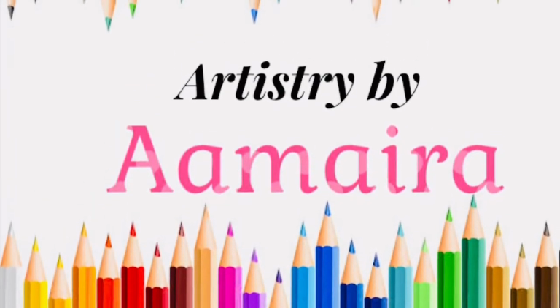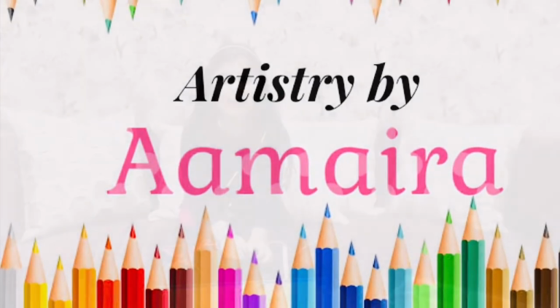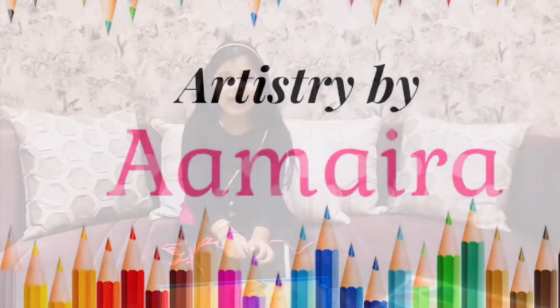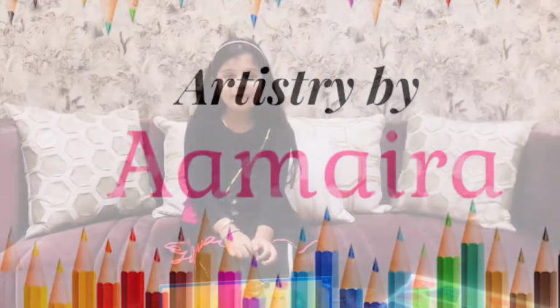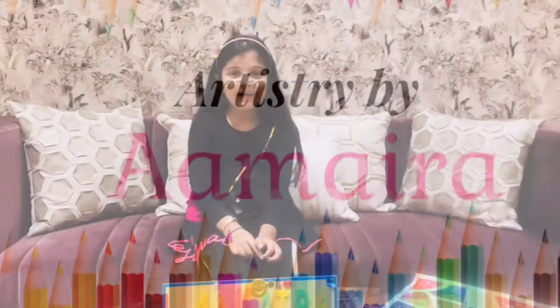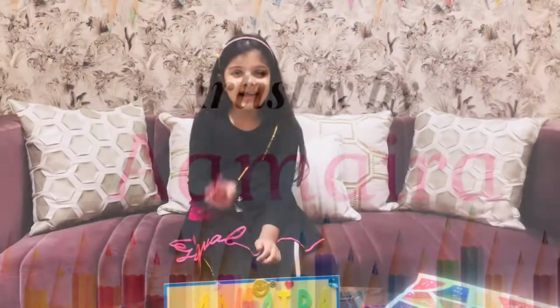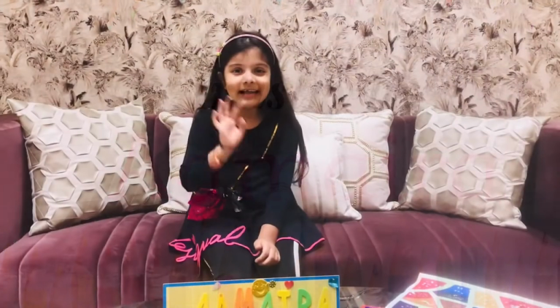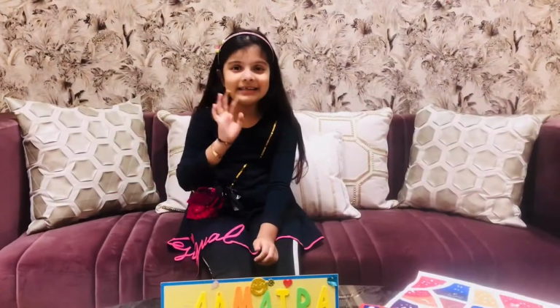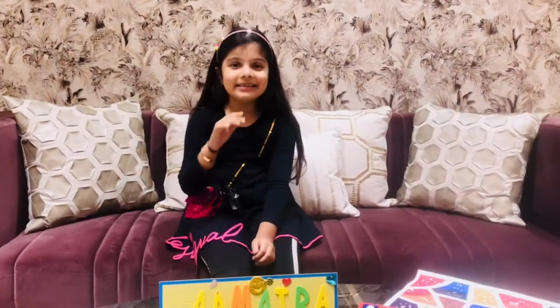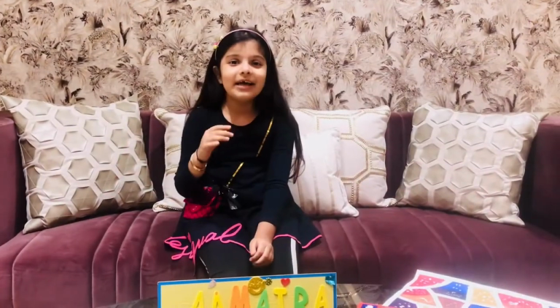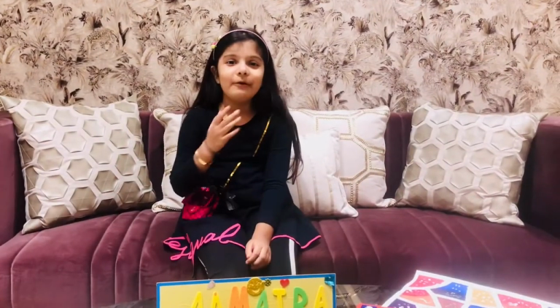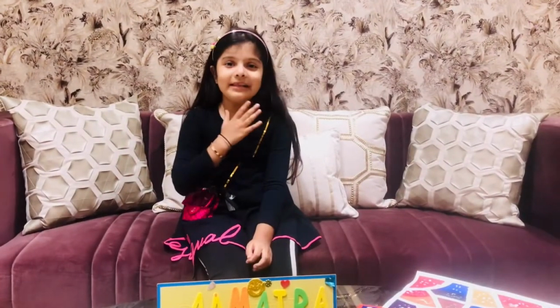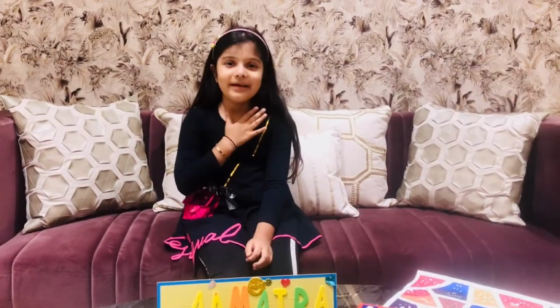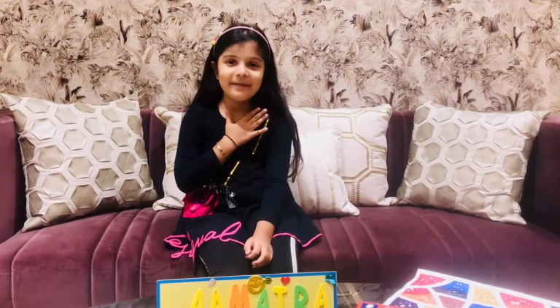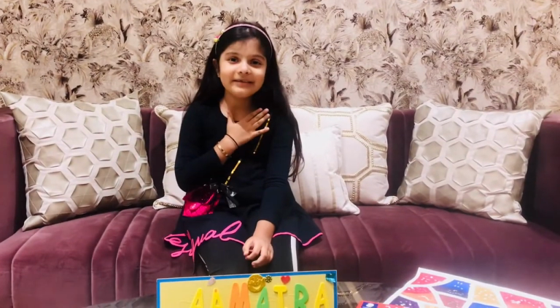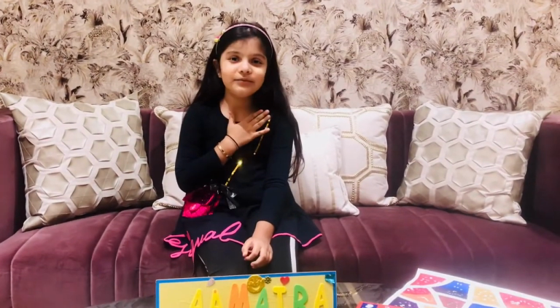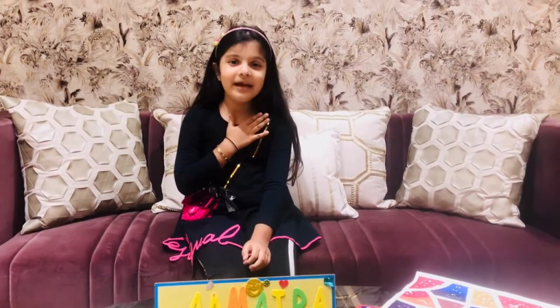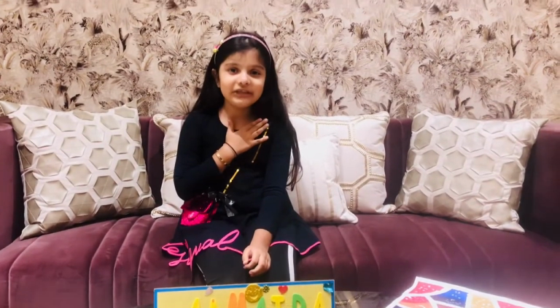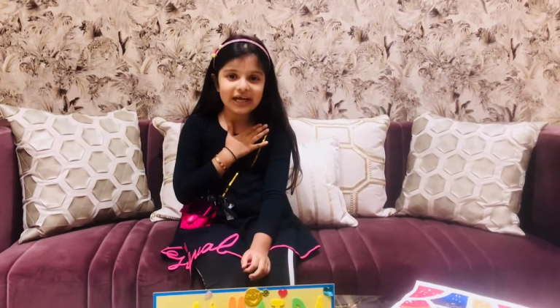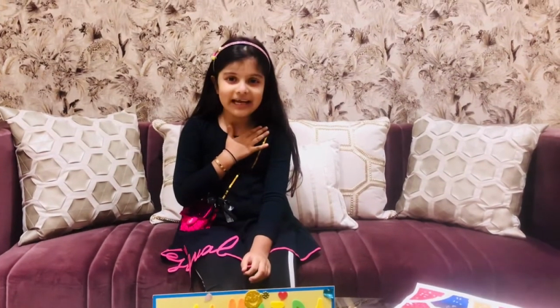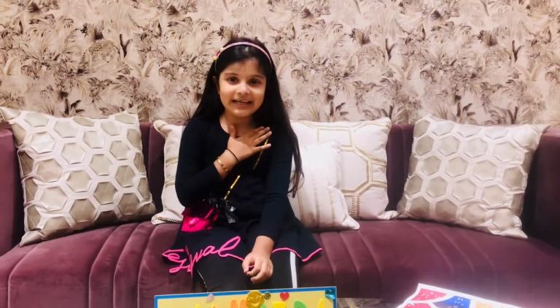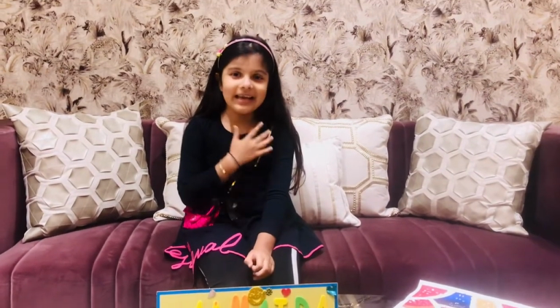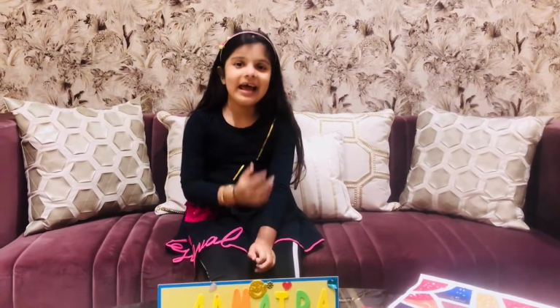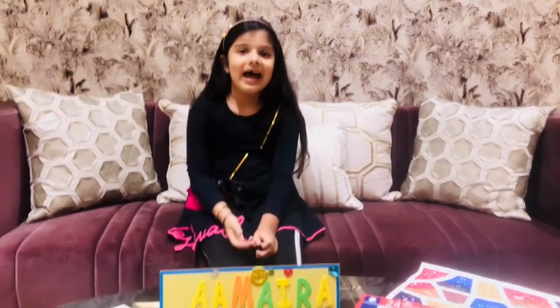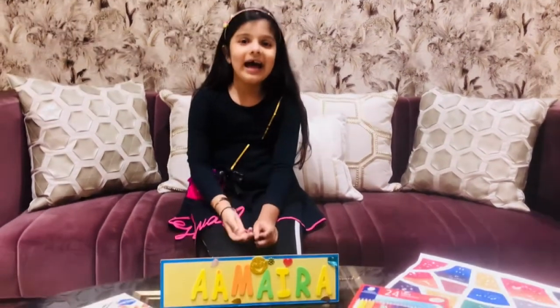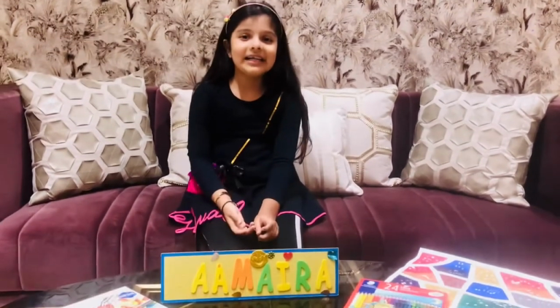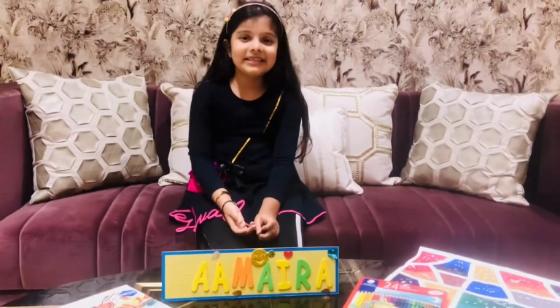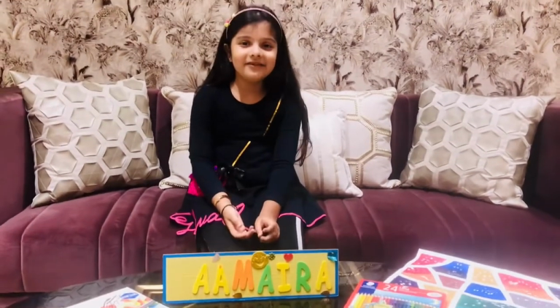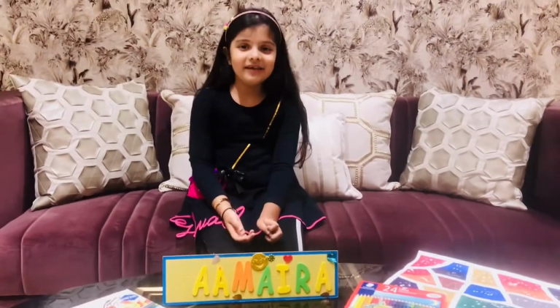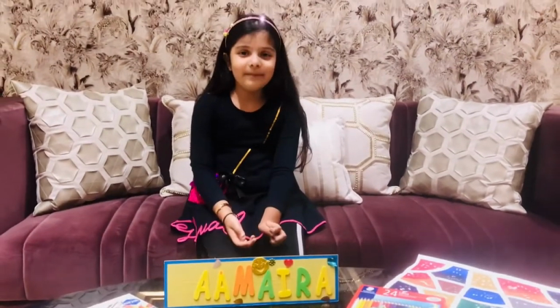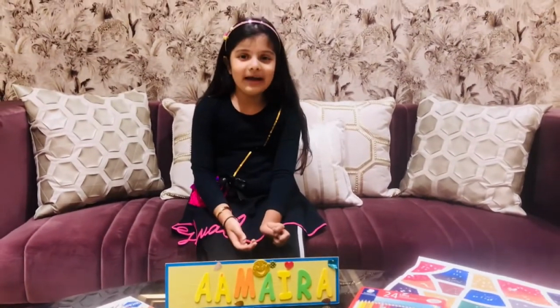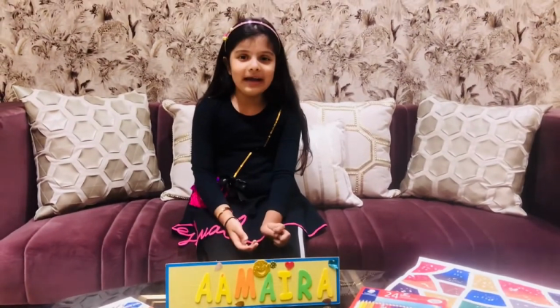Hi friends, welcome back to my channel. Hi, this is 3x.